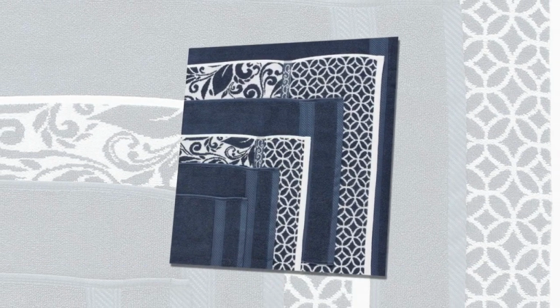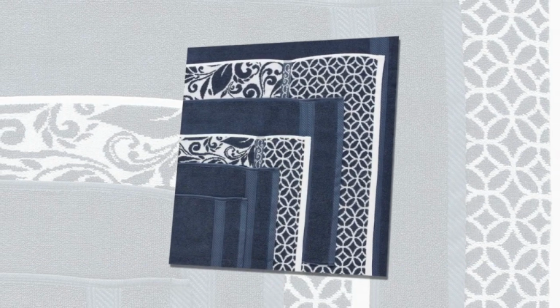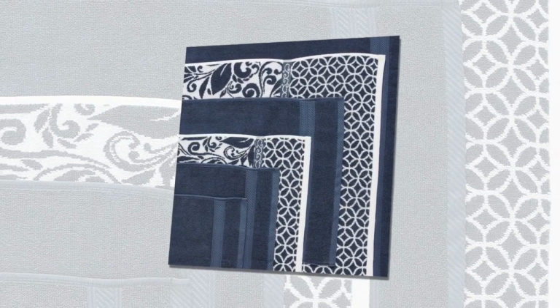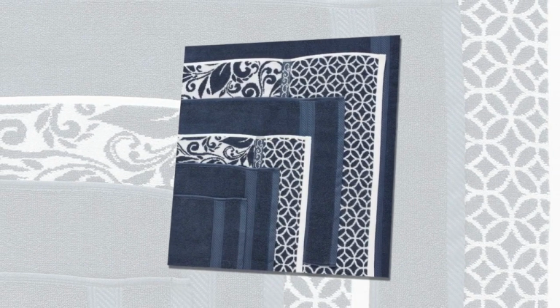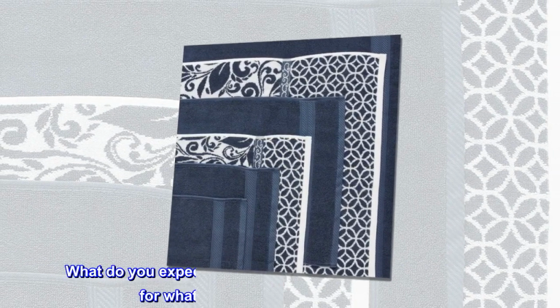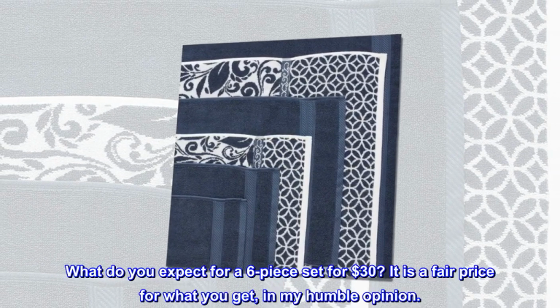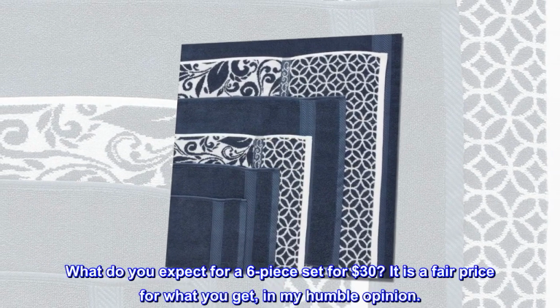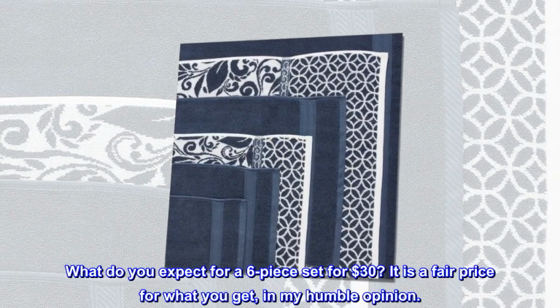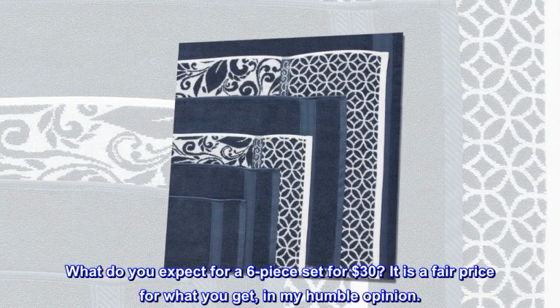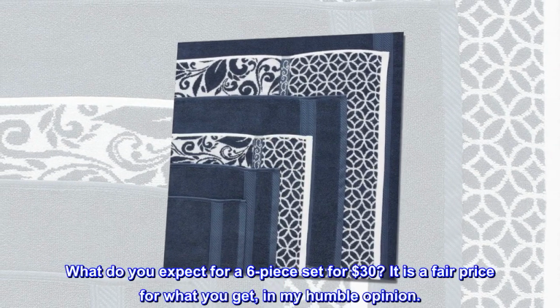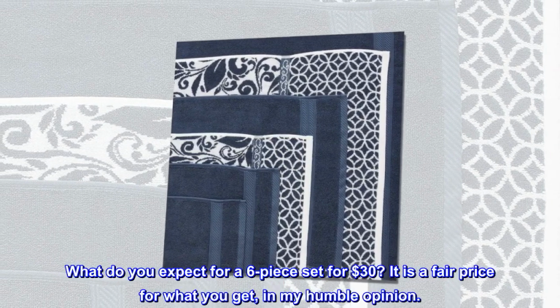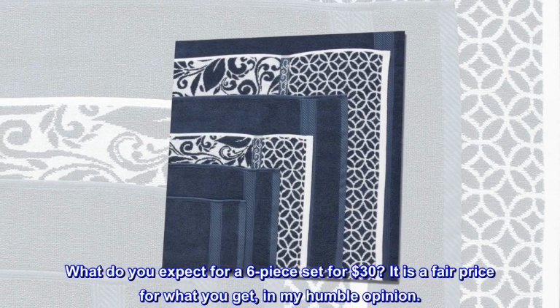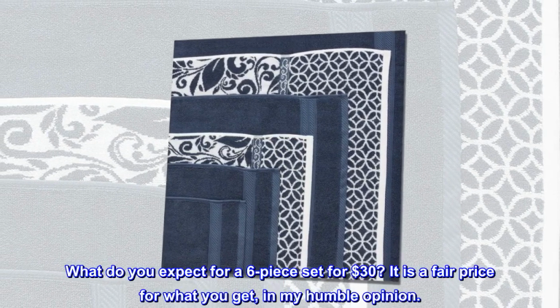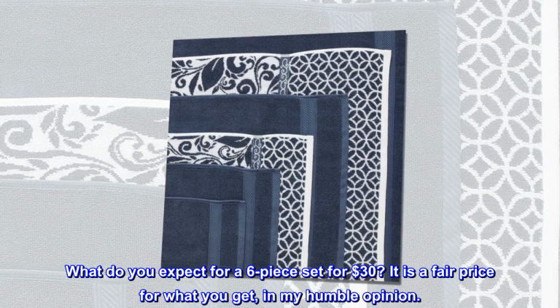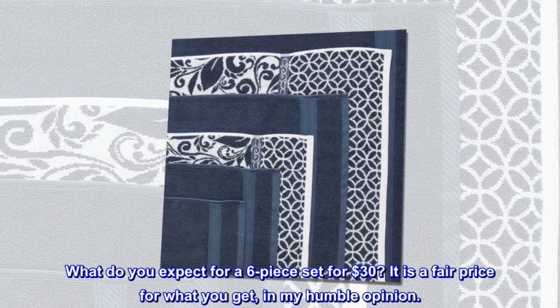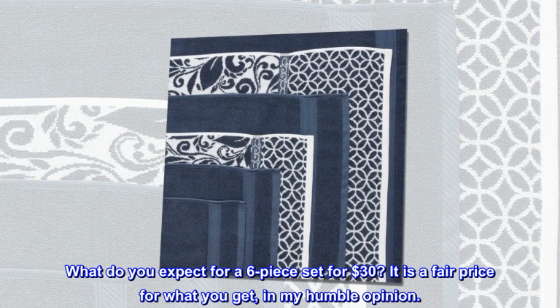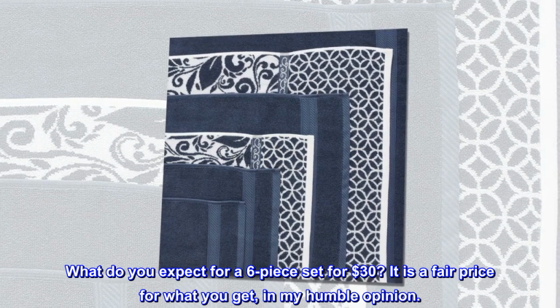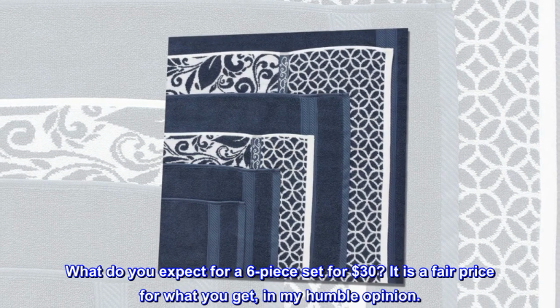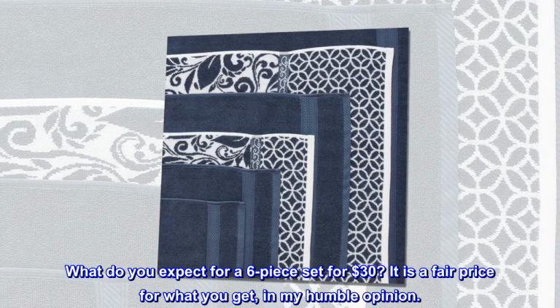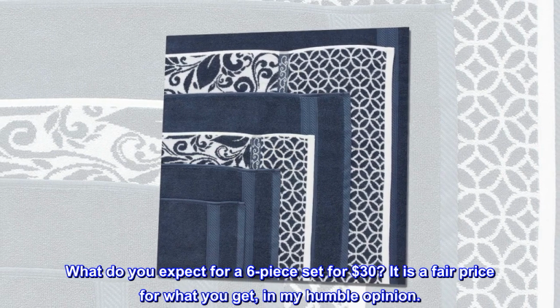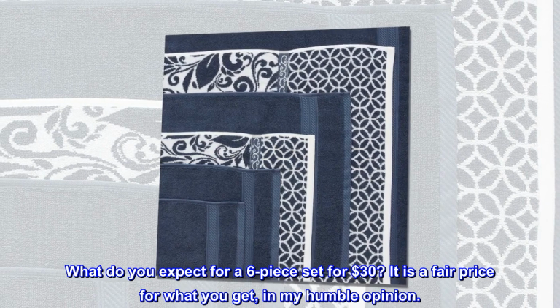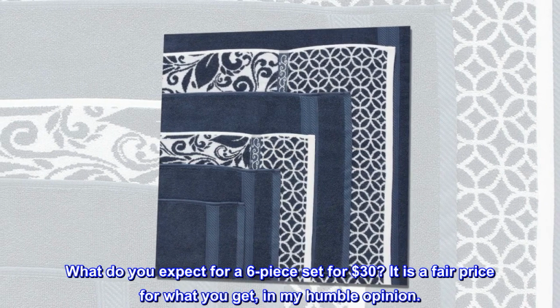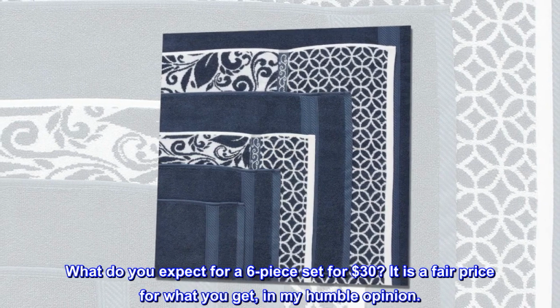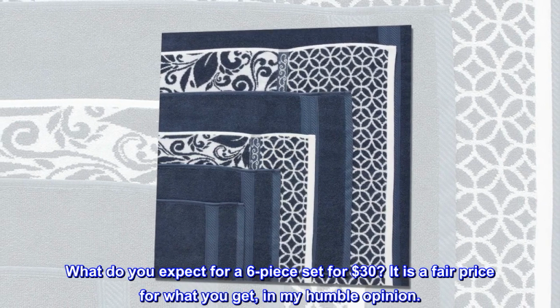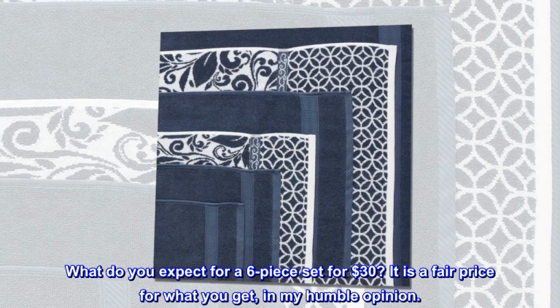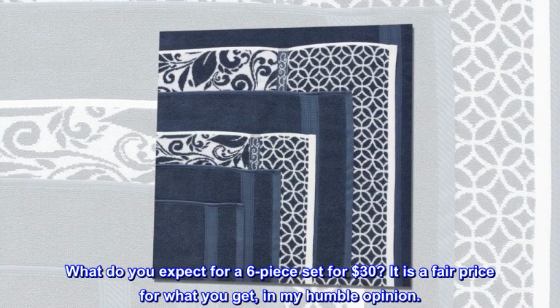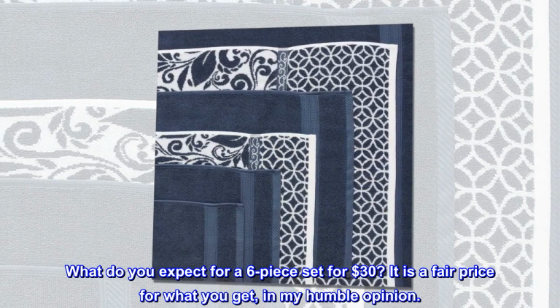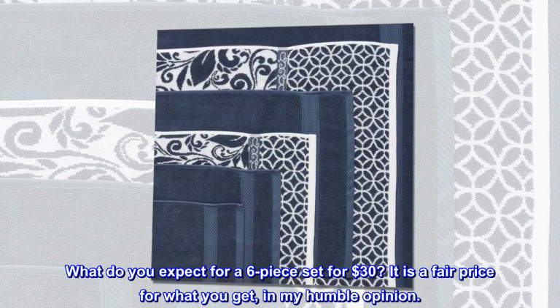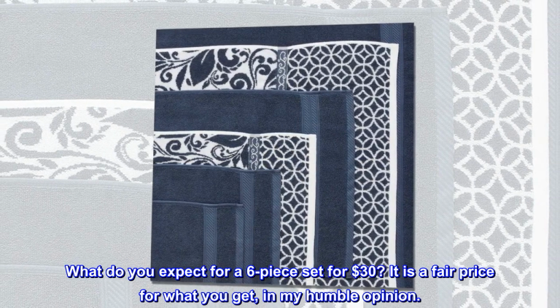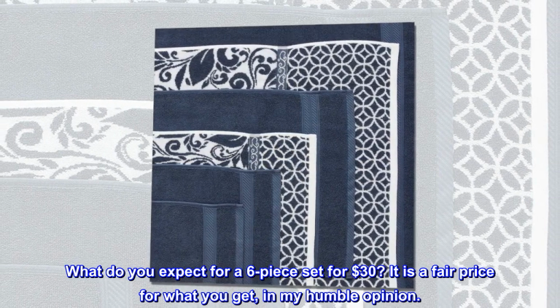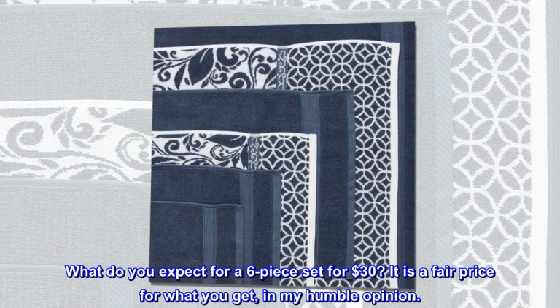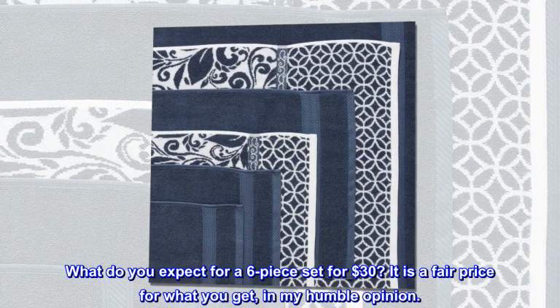What do you expect for a six-piece set for 30 dollars? It is a fair price for what you get, in my humble opinion.